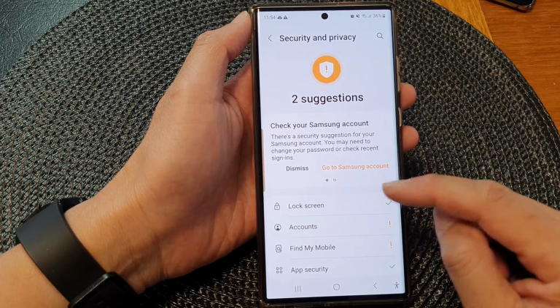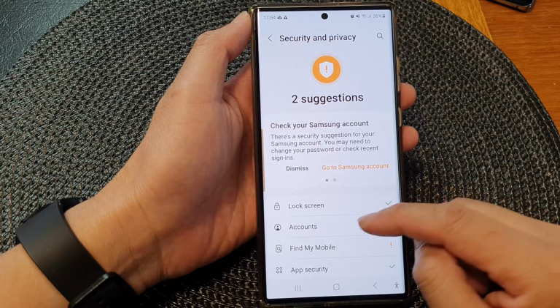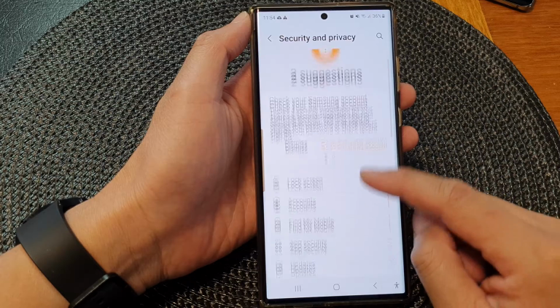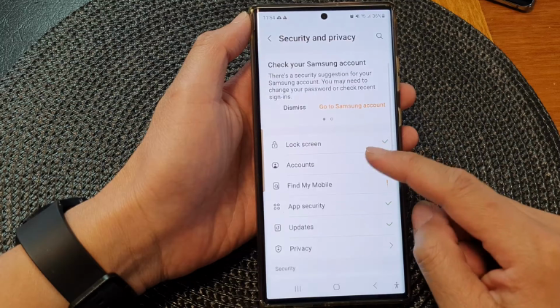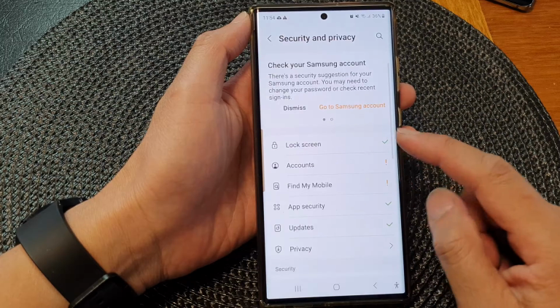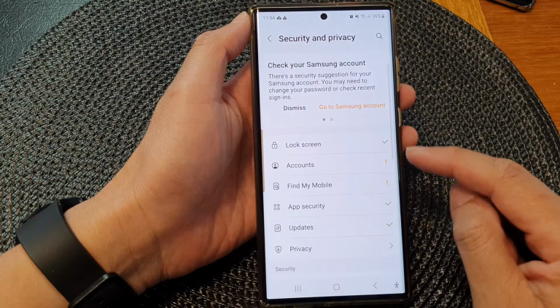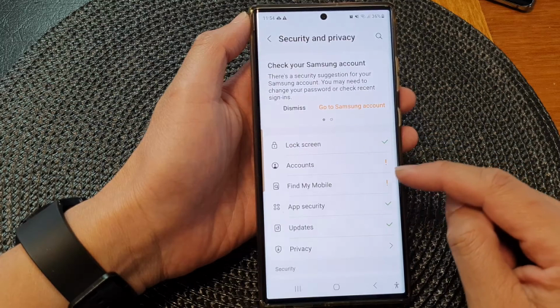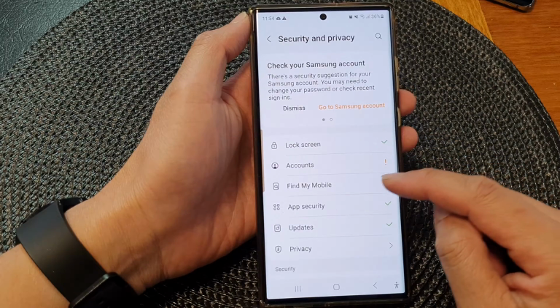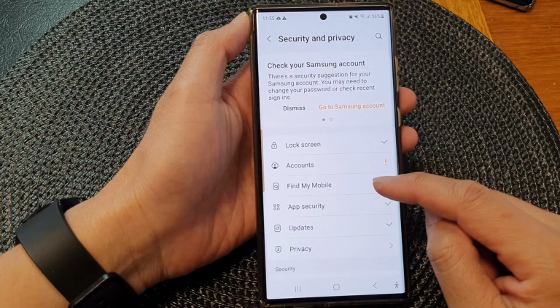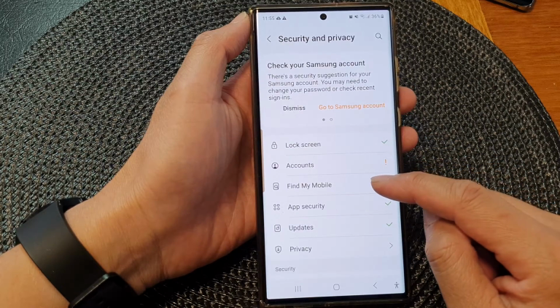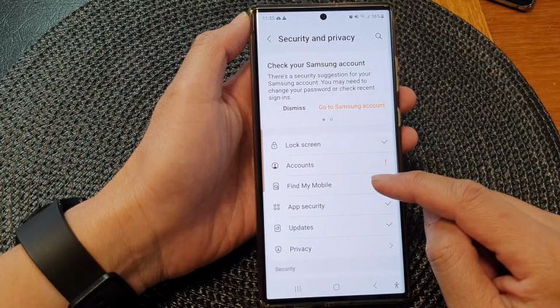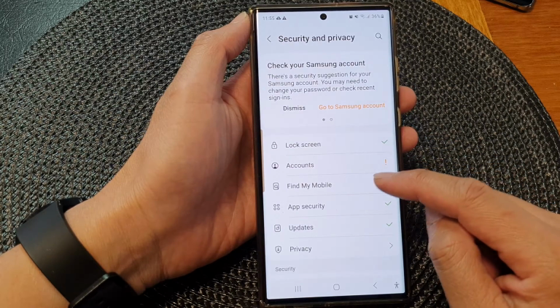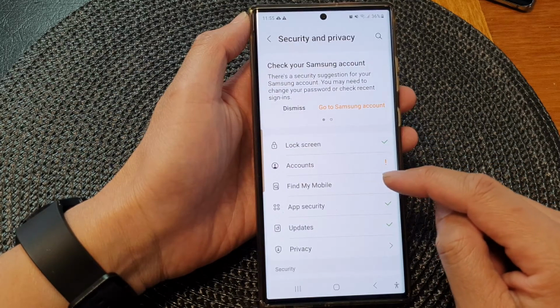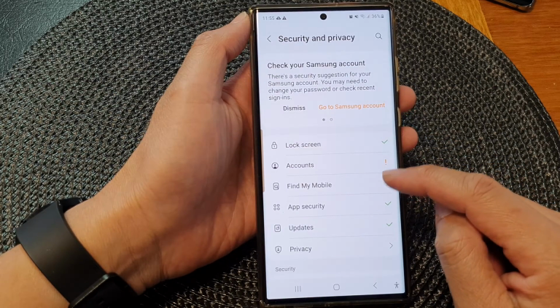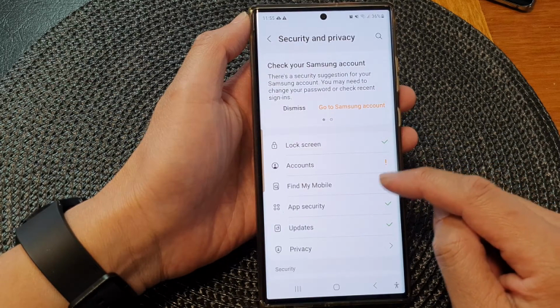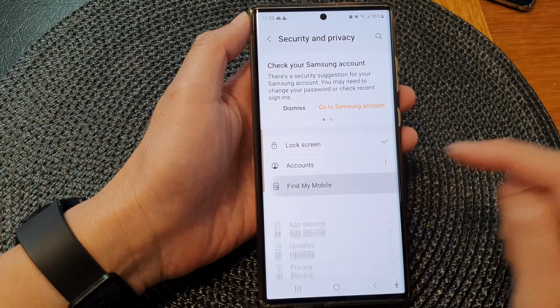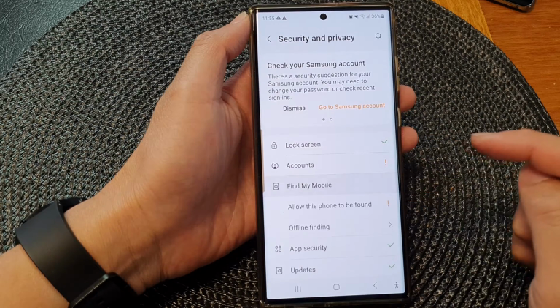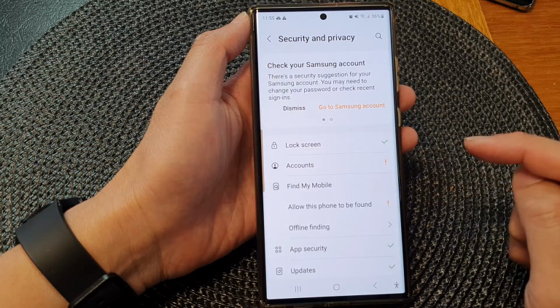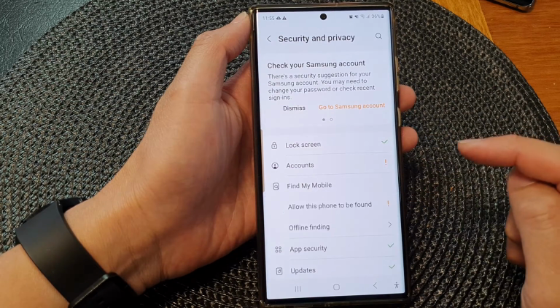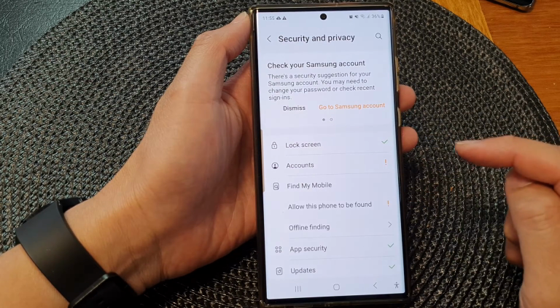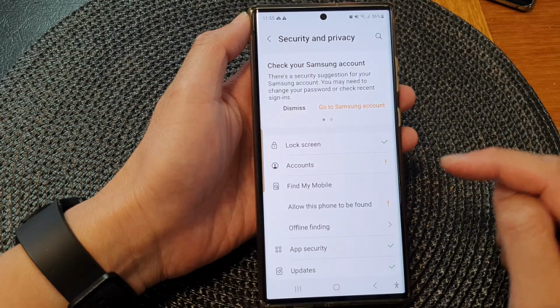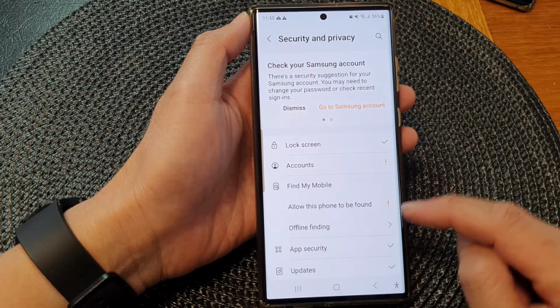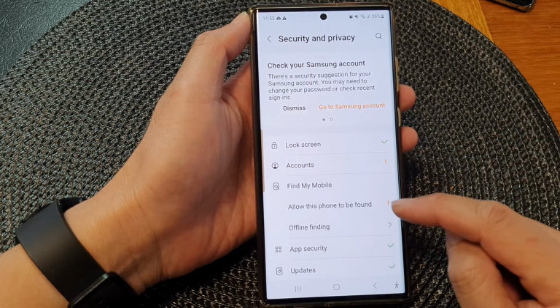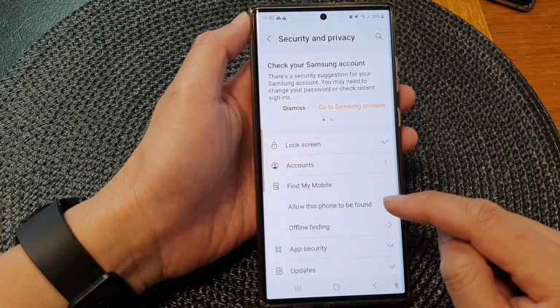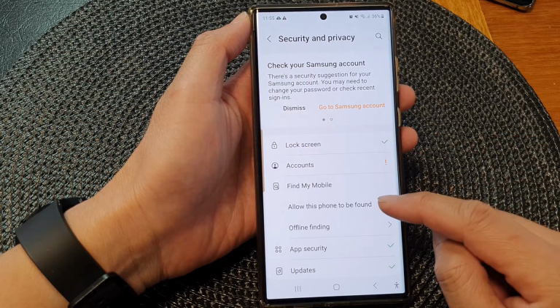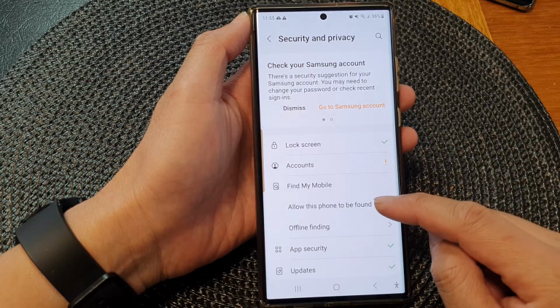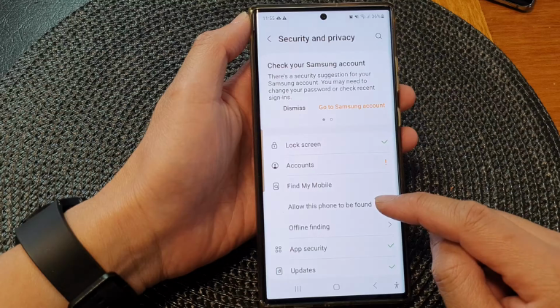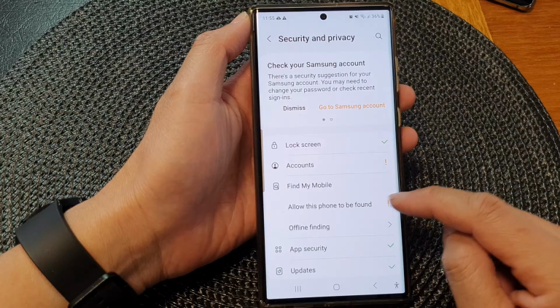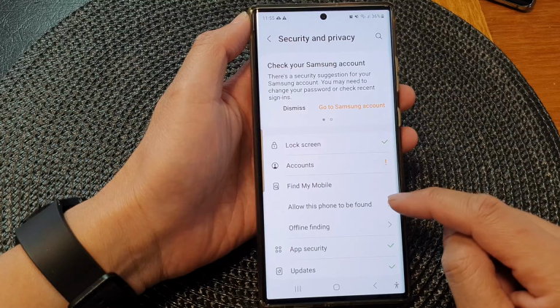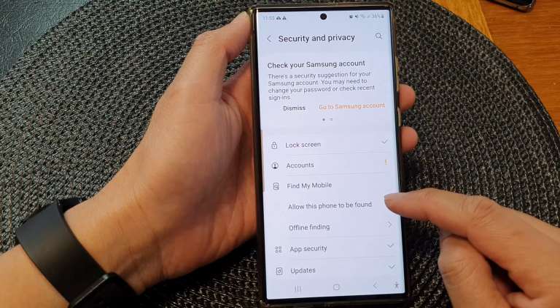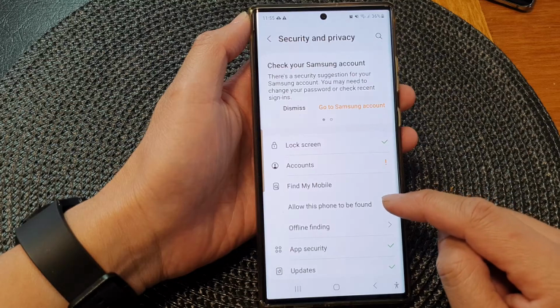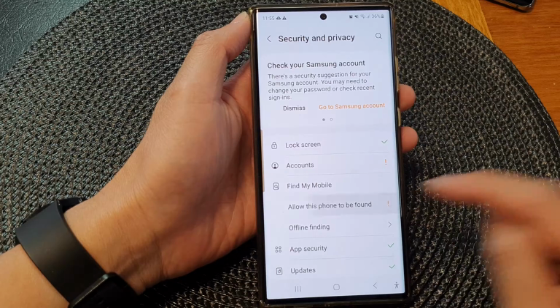Next, go down and tap on Find My Mobile, then tap on Allow This Phone to Be Found.